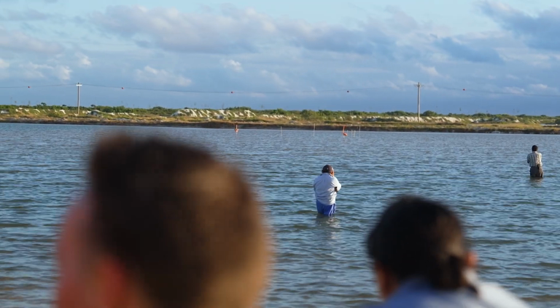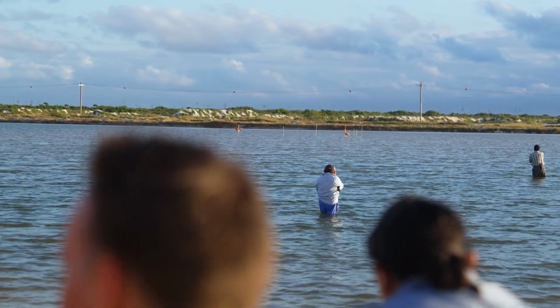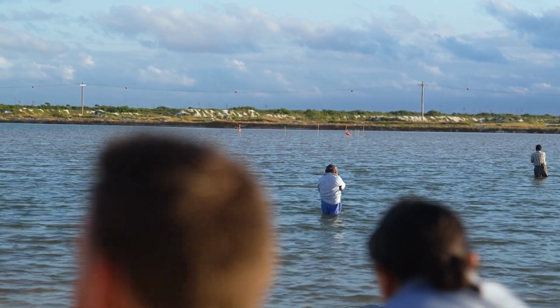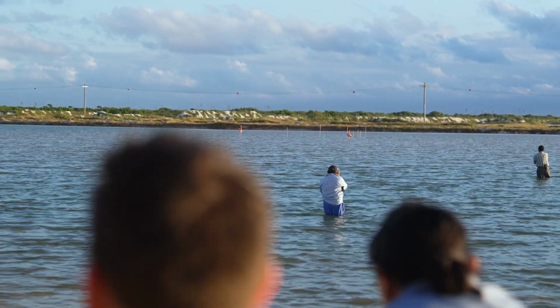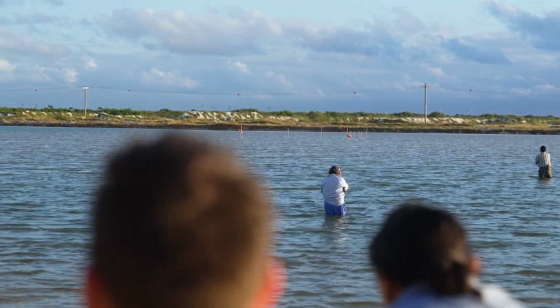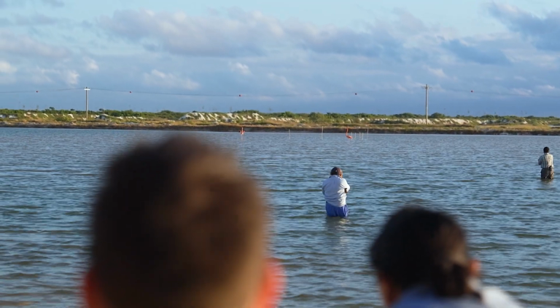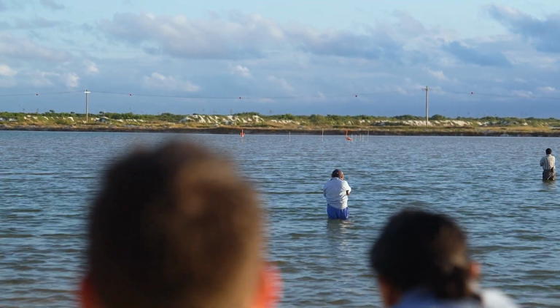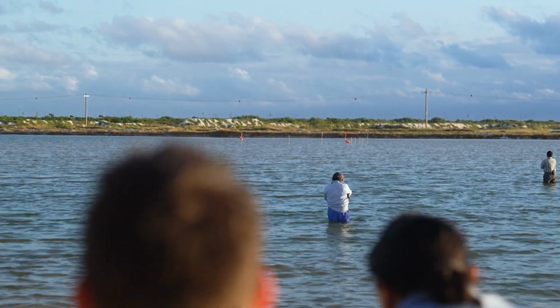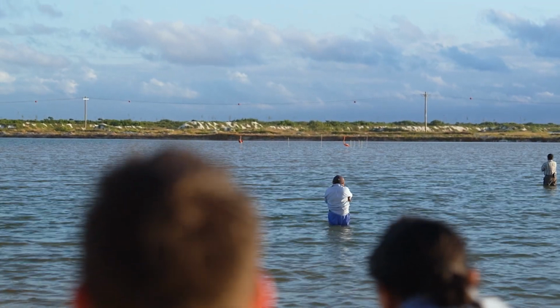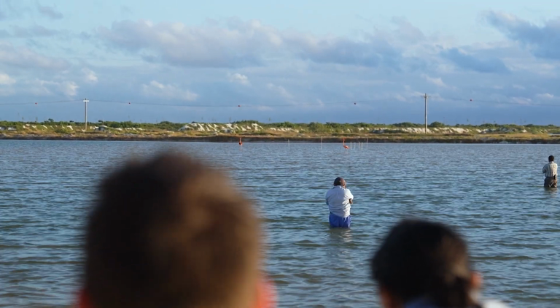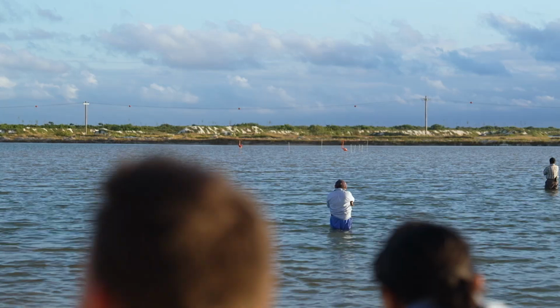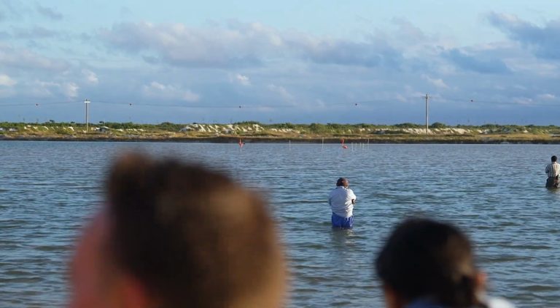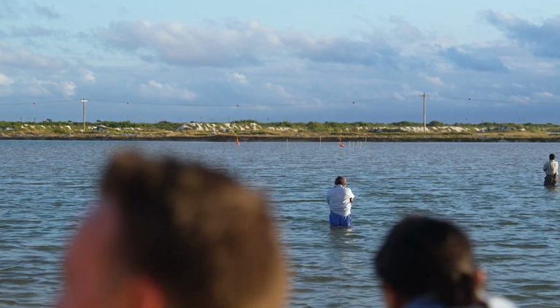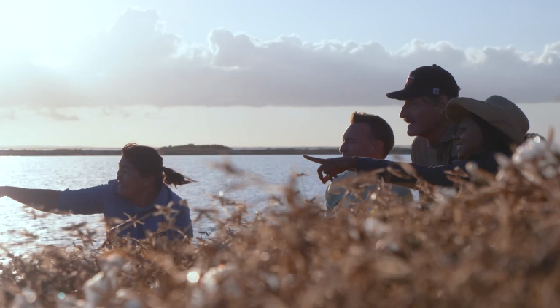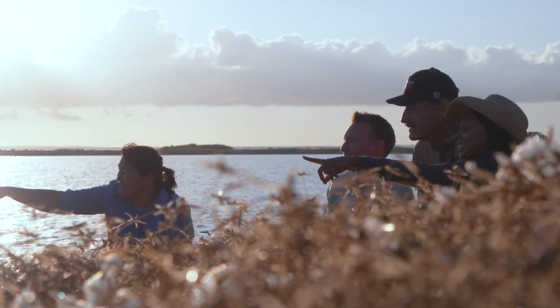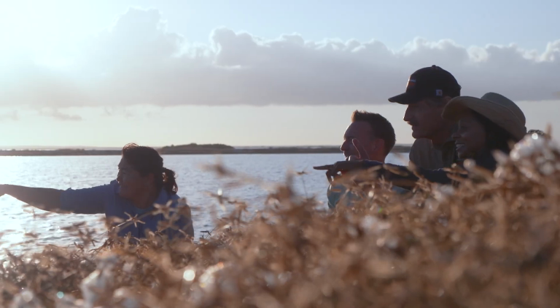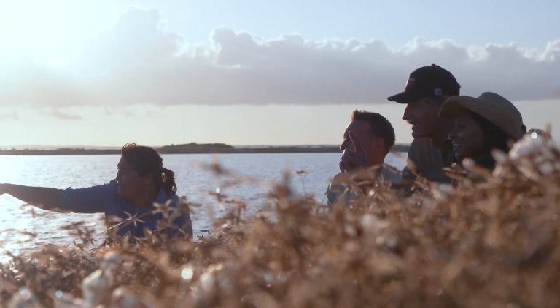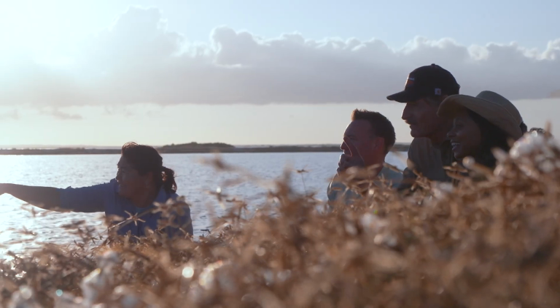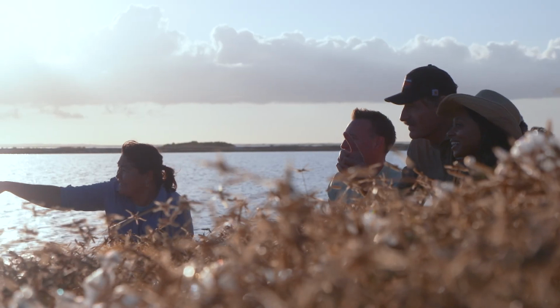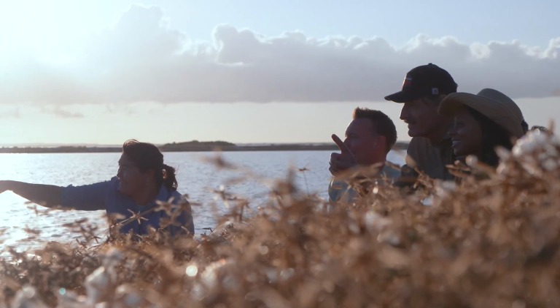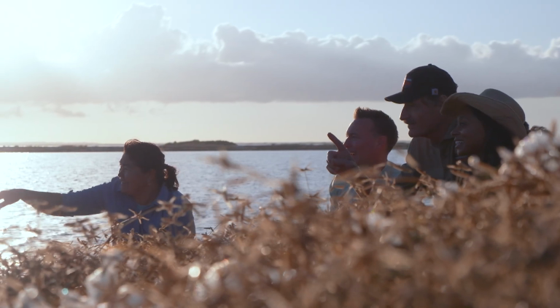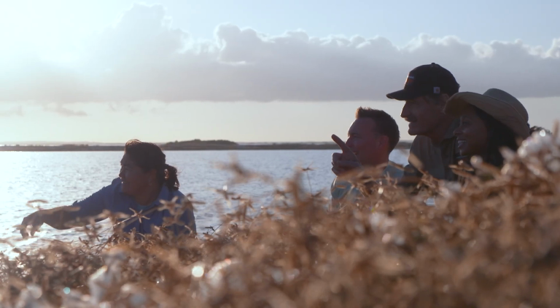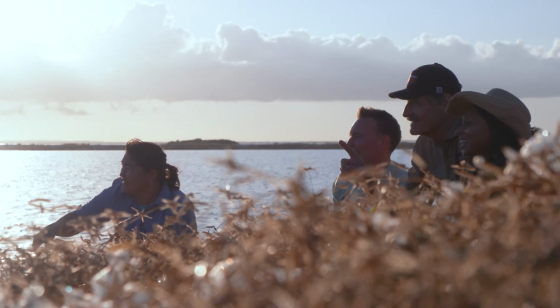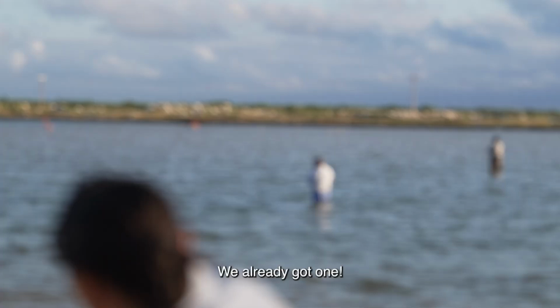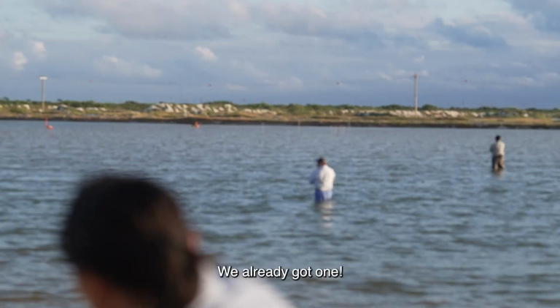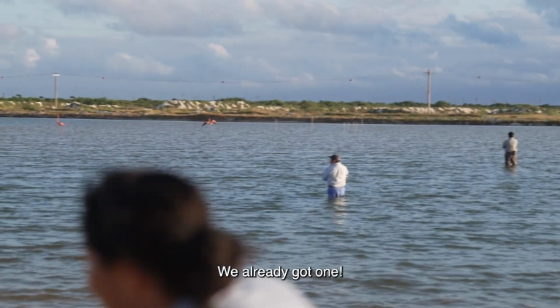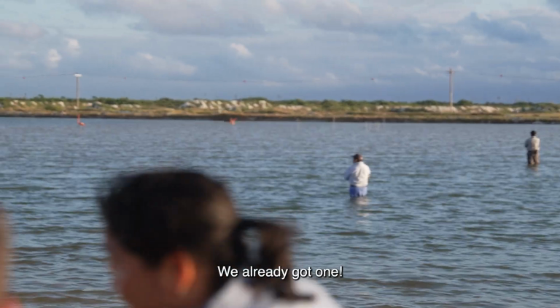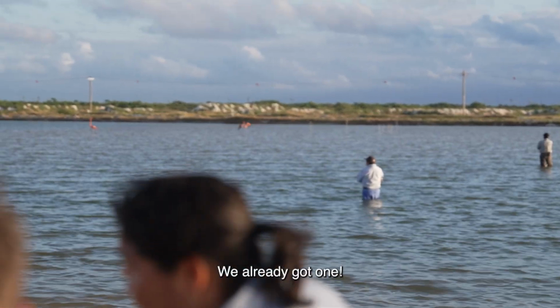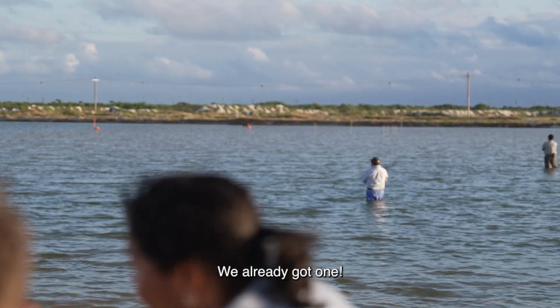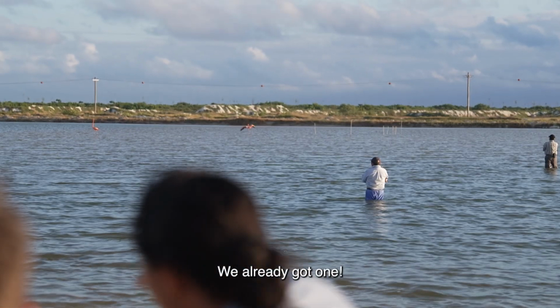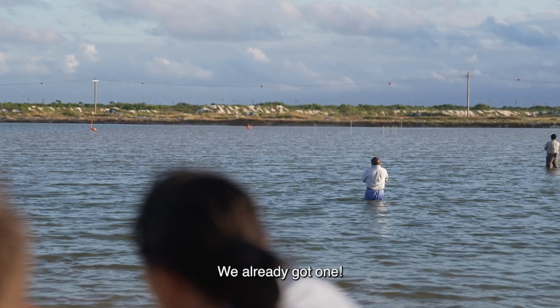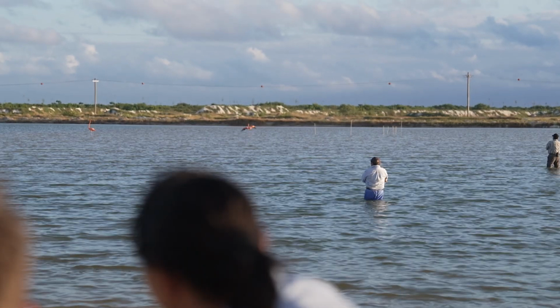He looks like he's caught — yes, it's caught! One flamingo successfully captured.